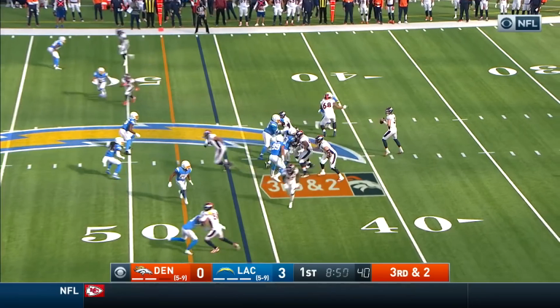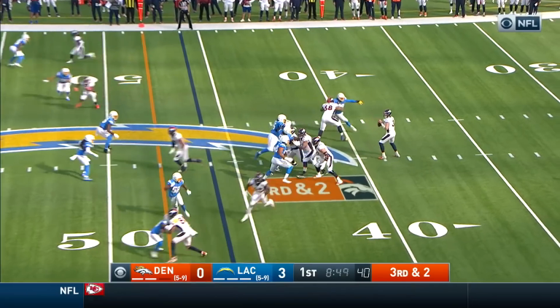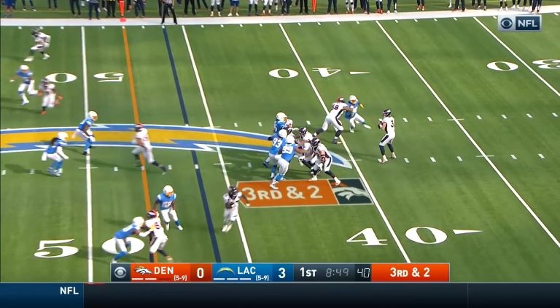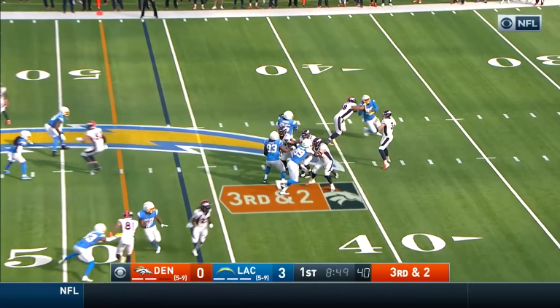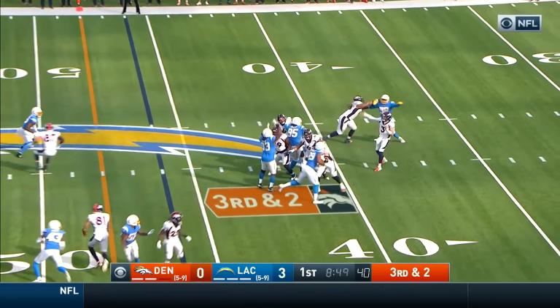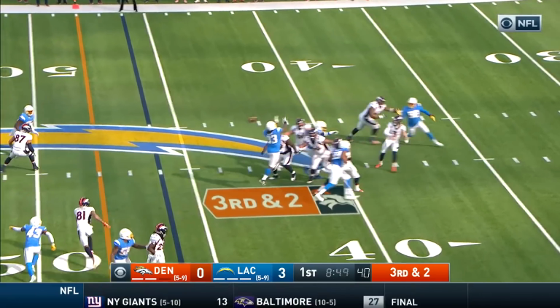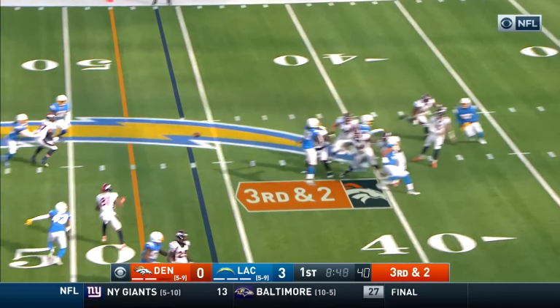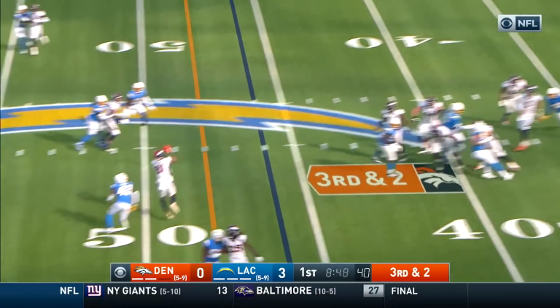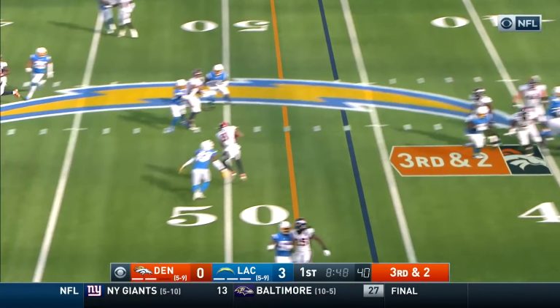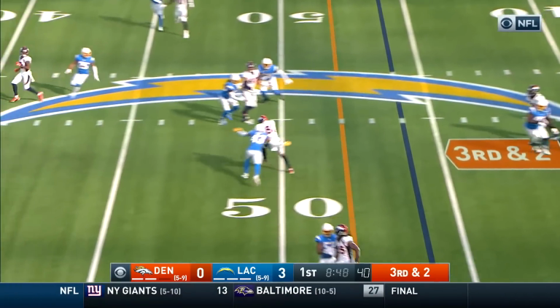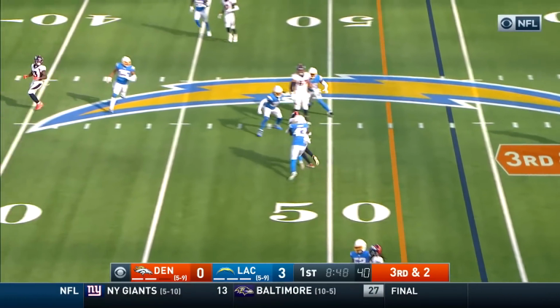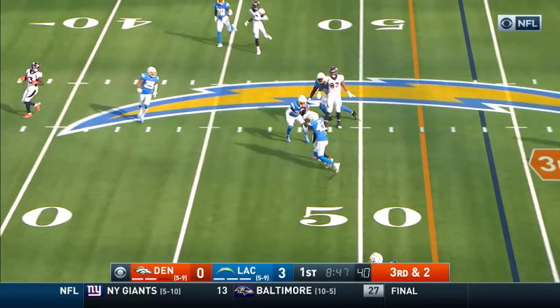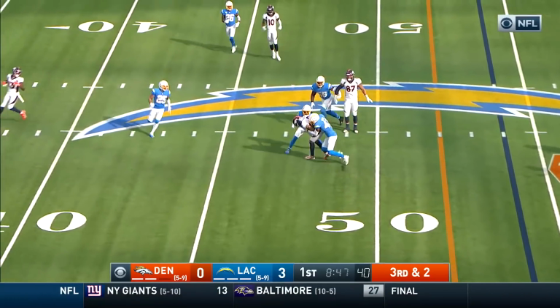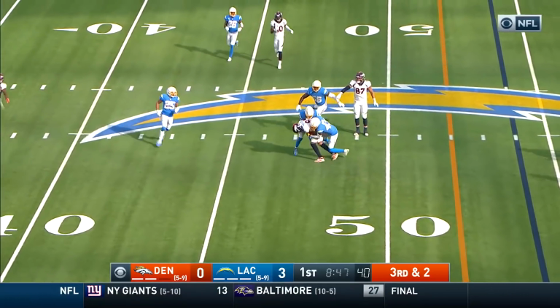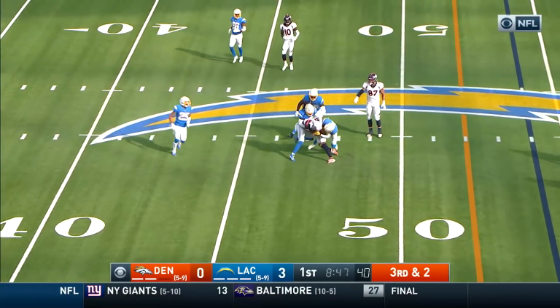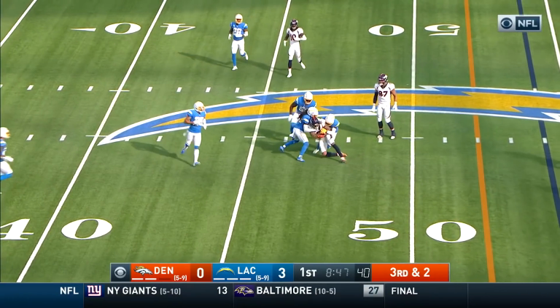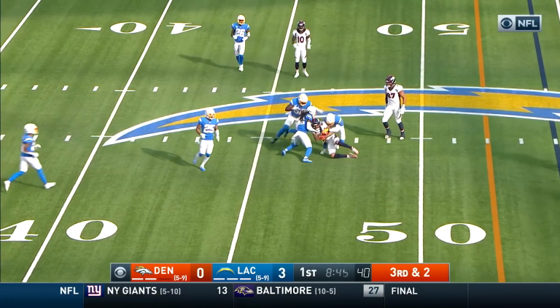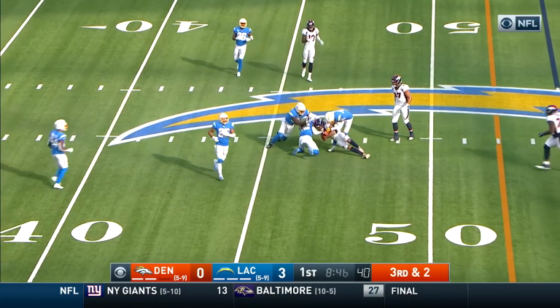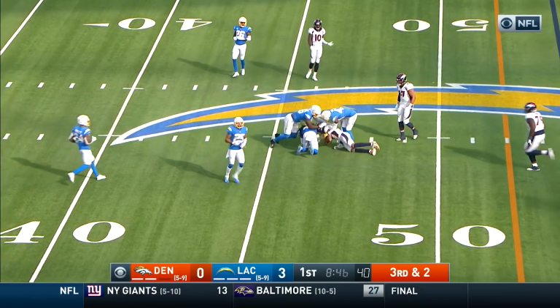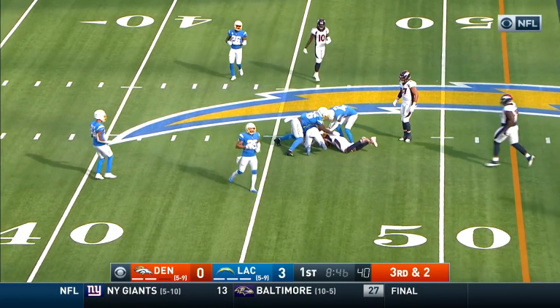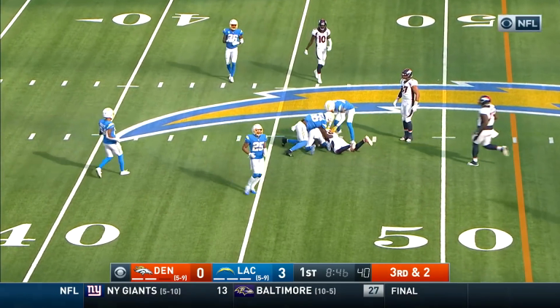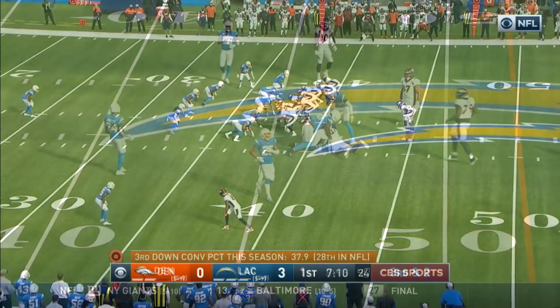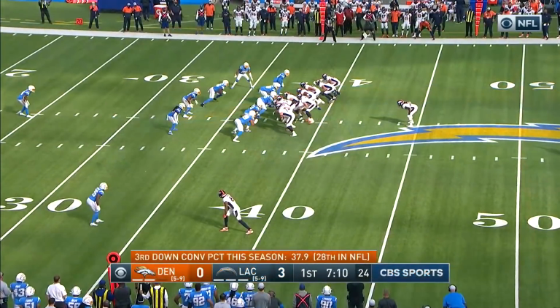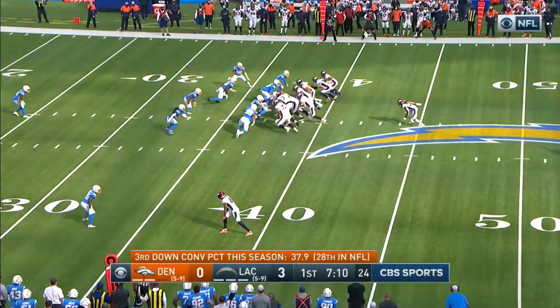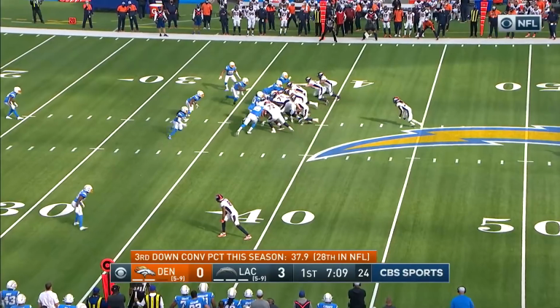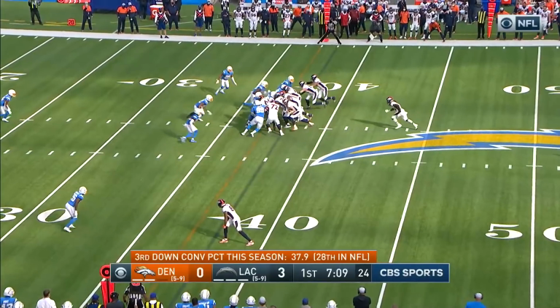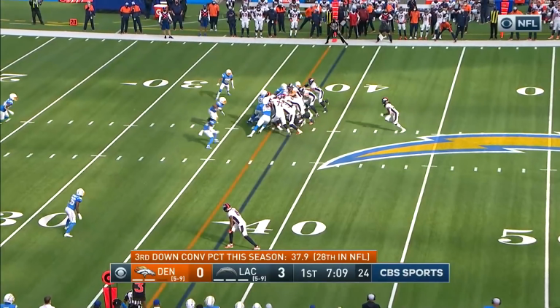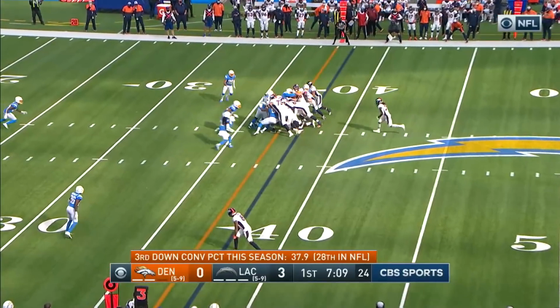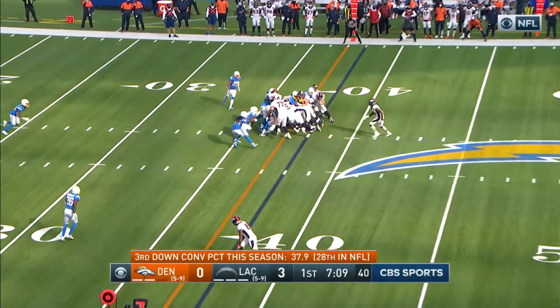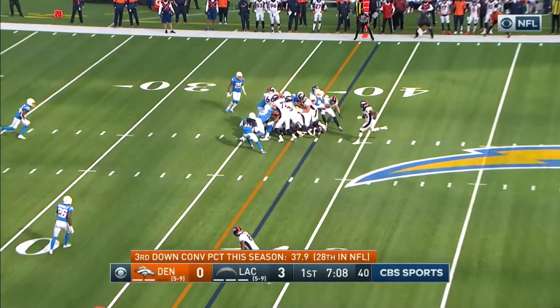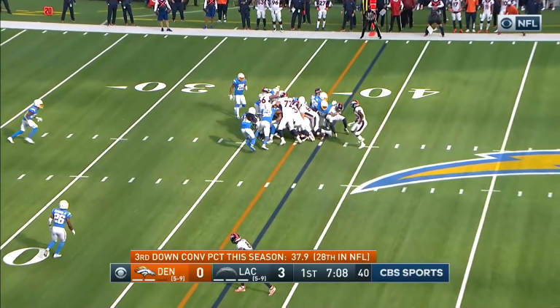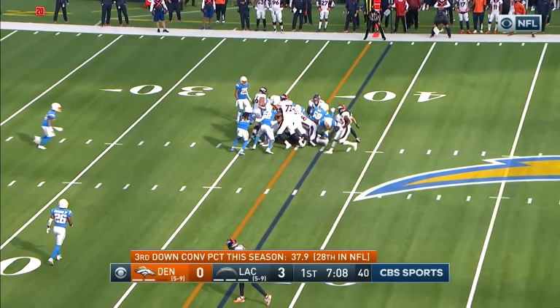Locke goes over the middle on third and short — first down, Denver. And quite like SoFi Stadium the crowd reacts.